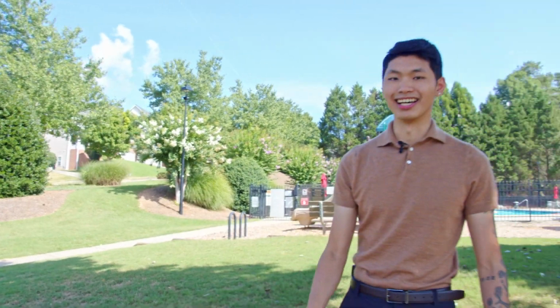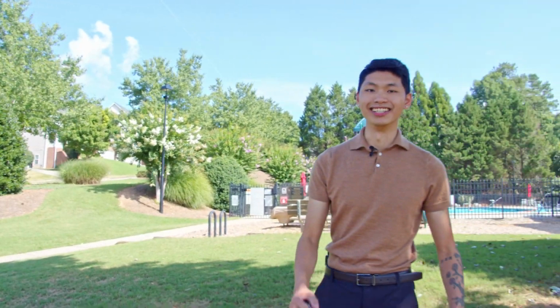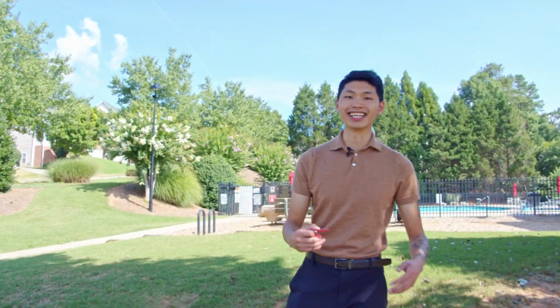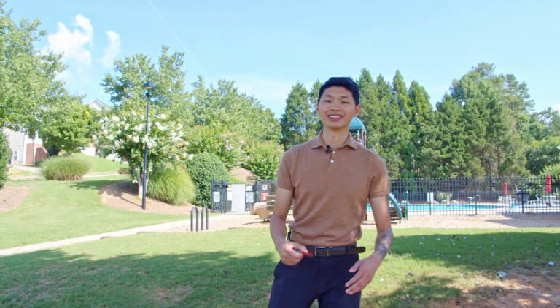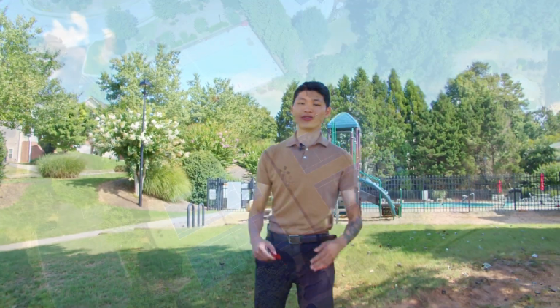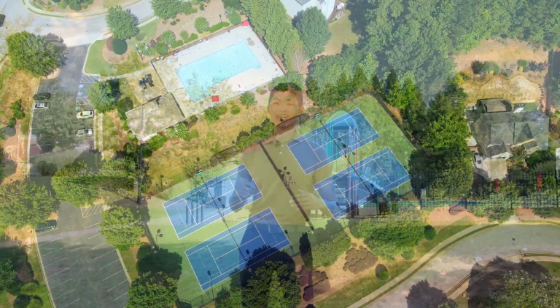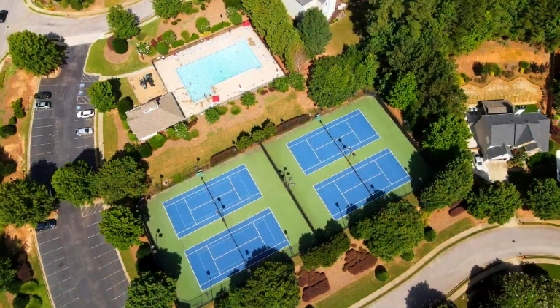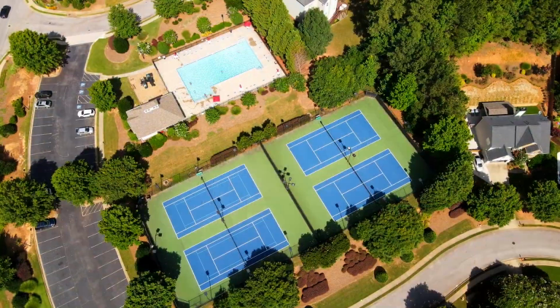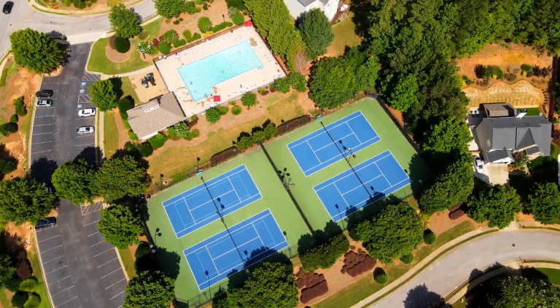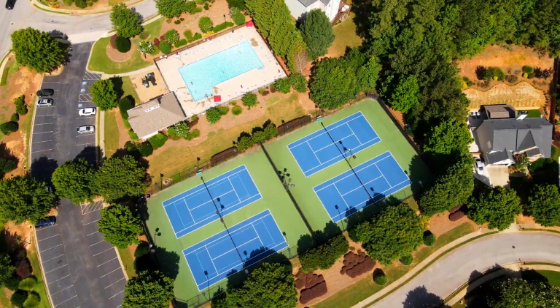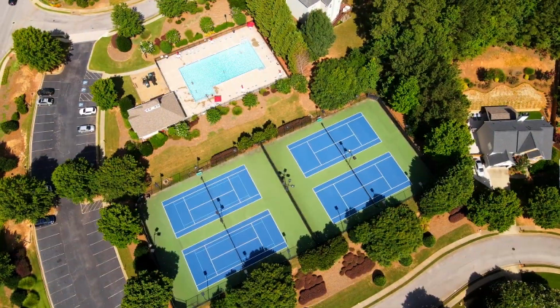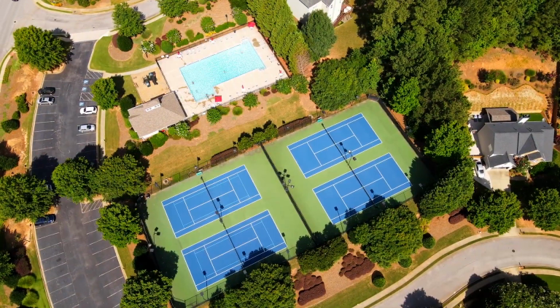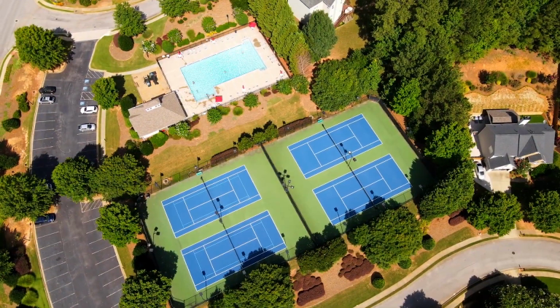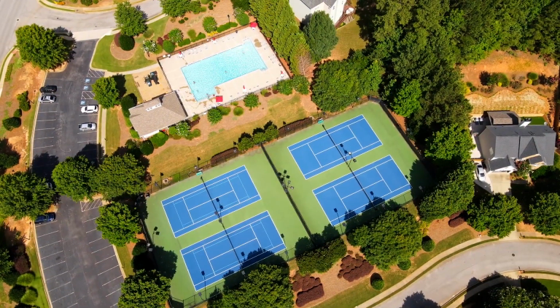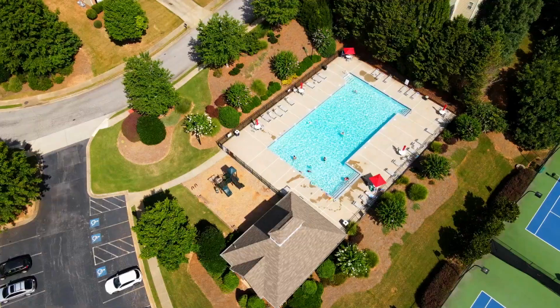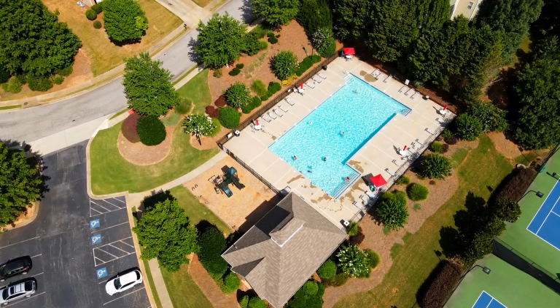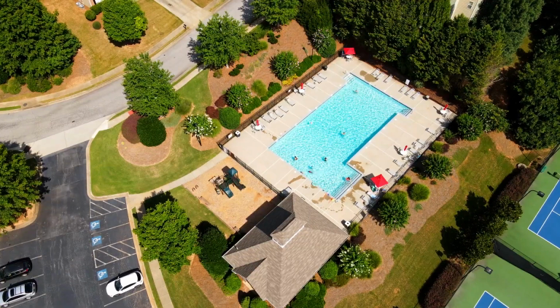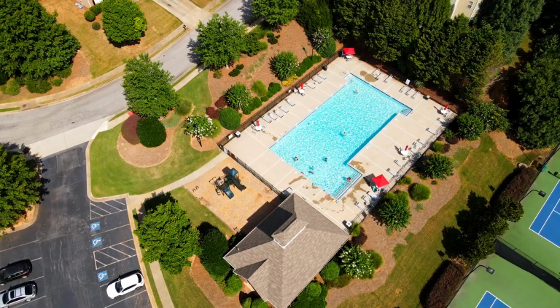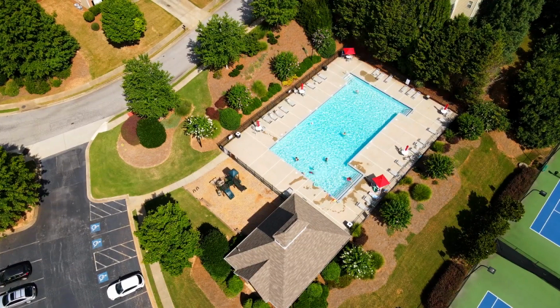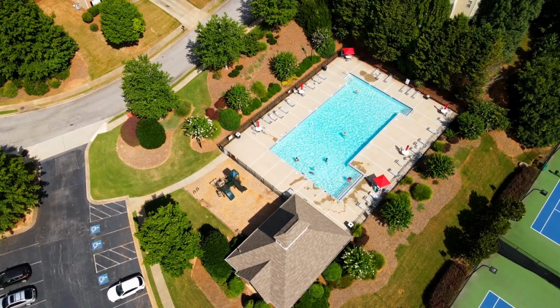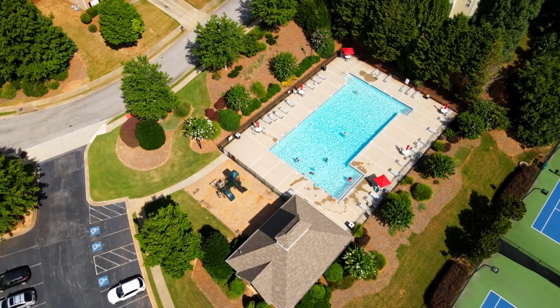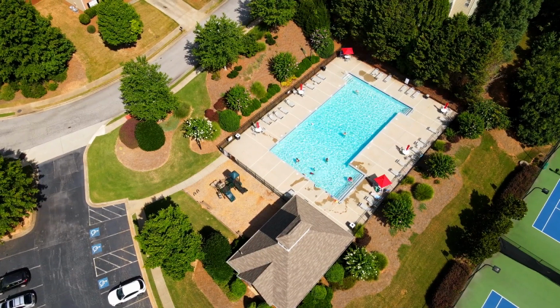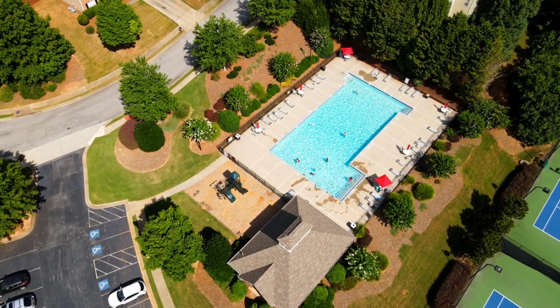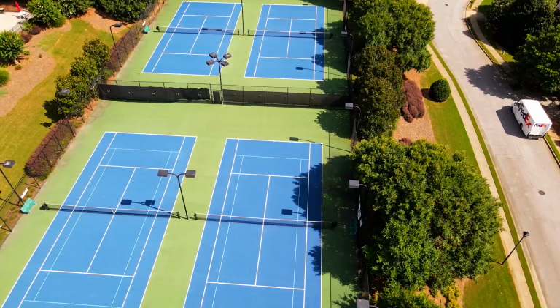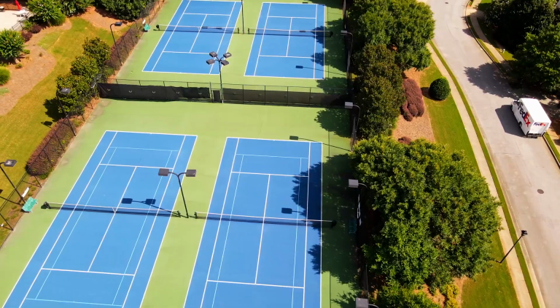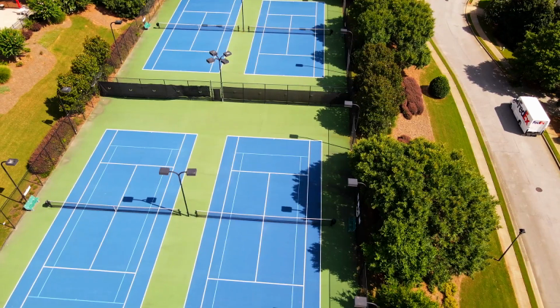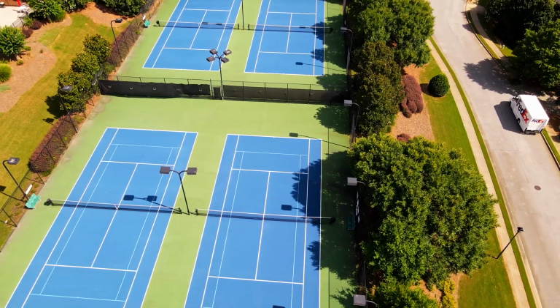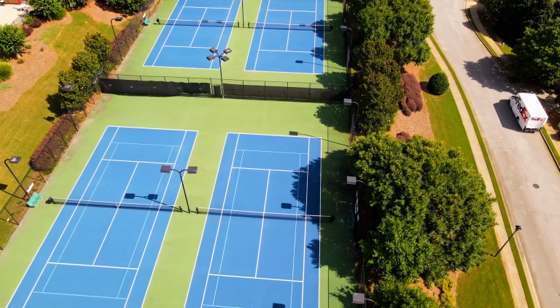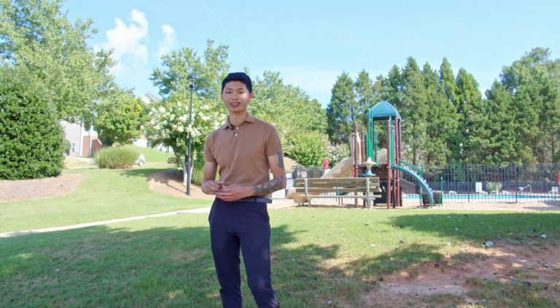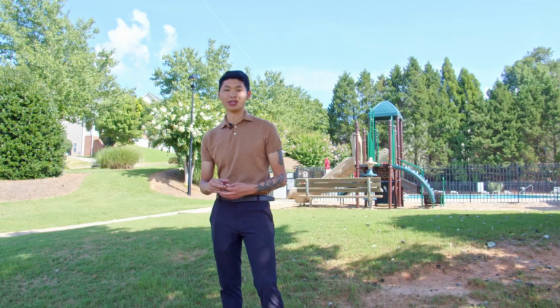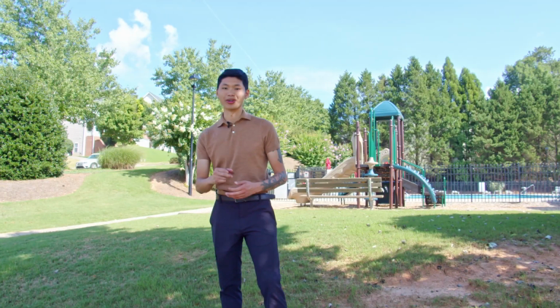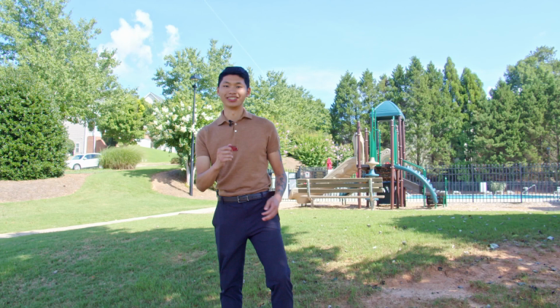This house is four houses down from the amenities. We got the playground, the pool, and the tennis court. Let's go meet up with our team.